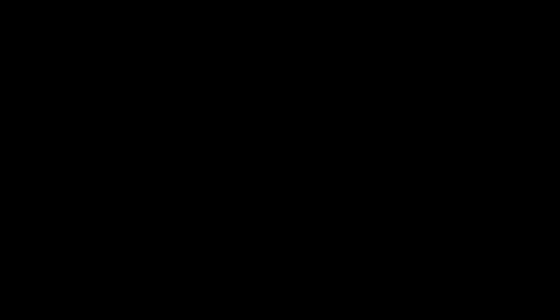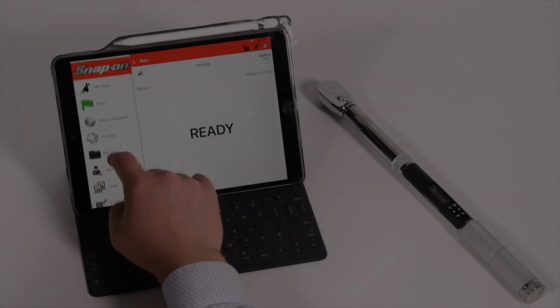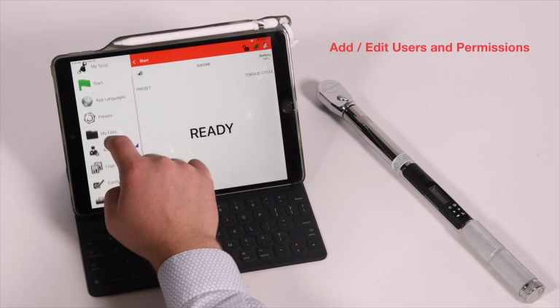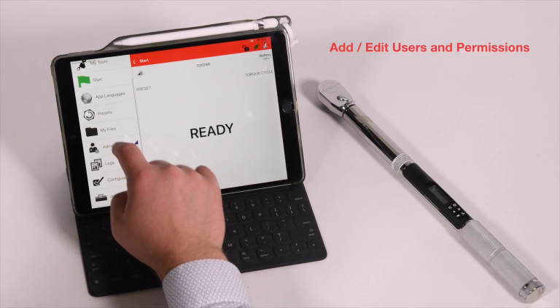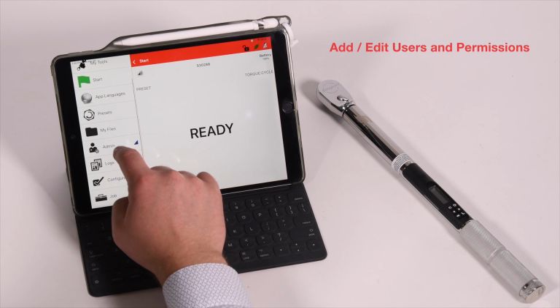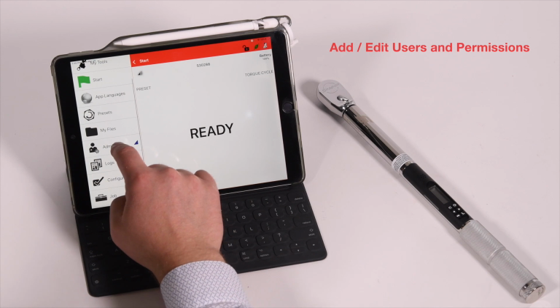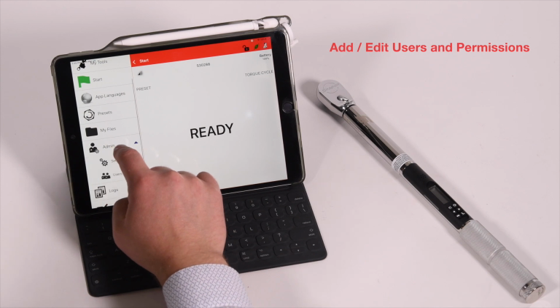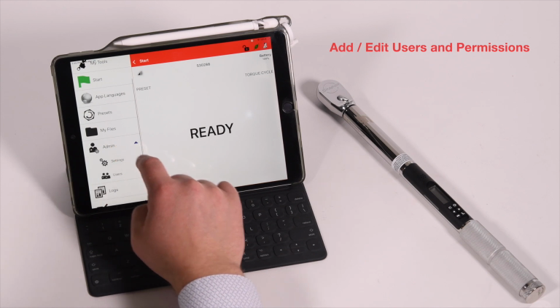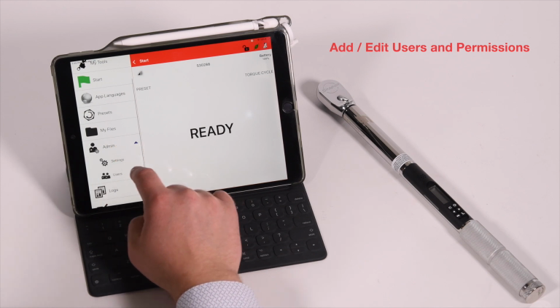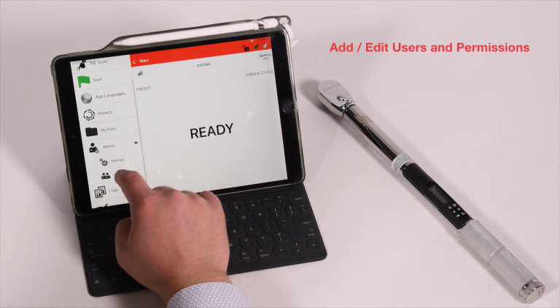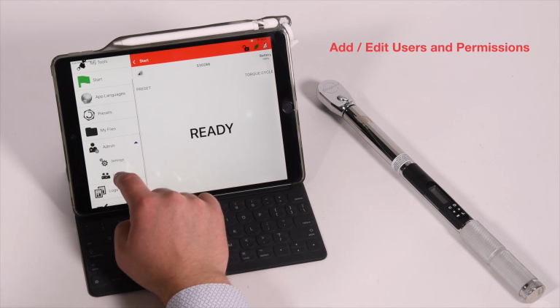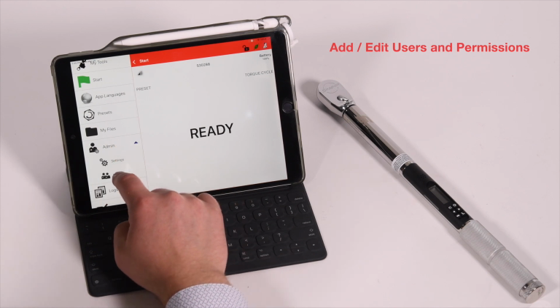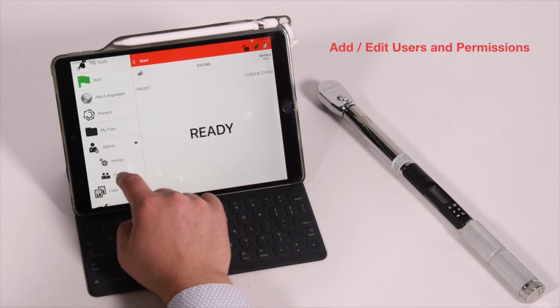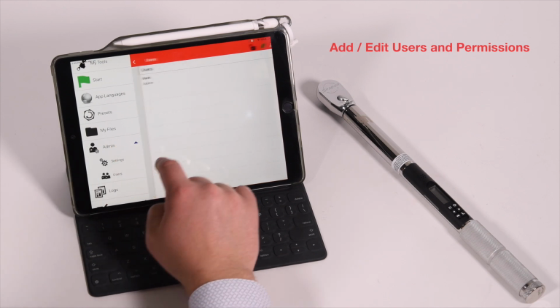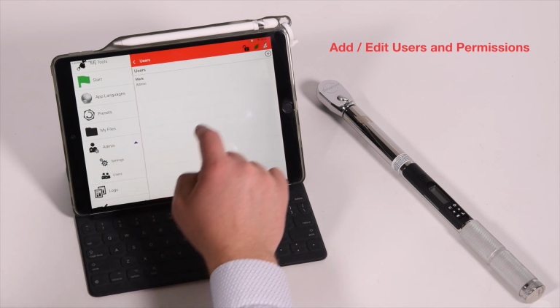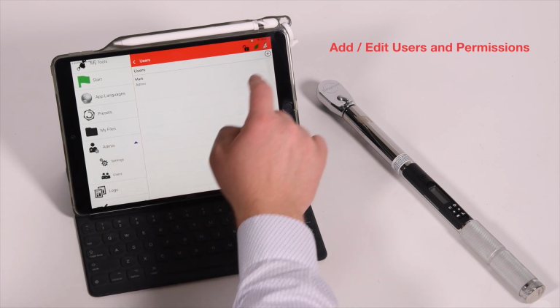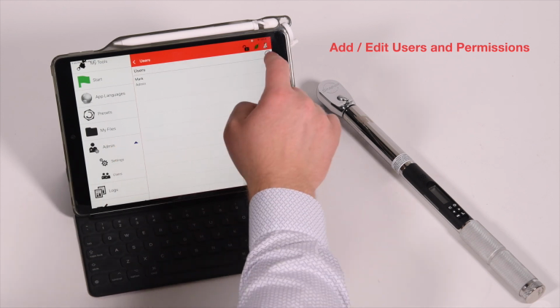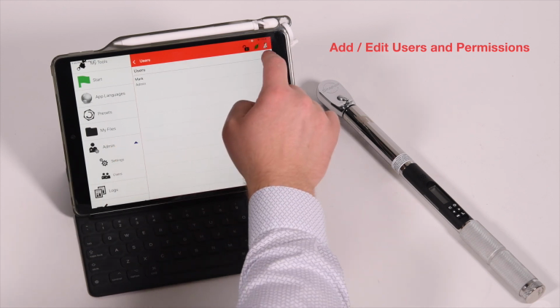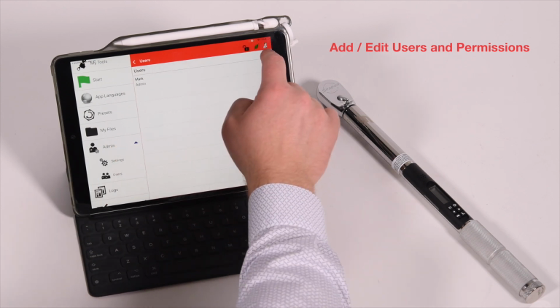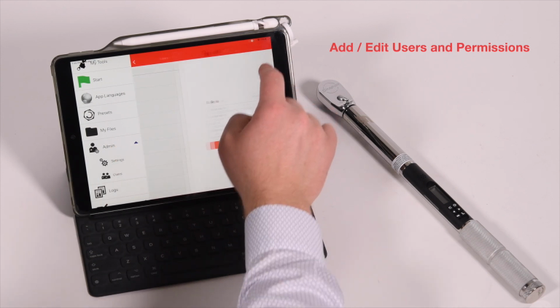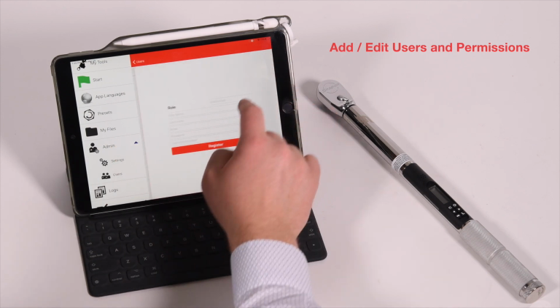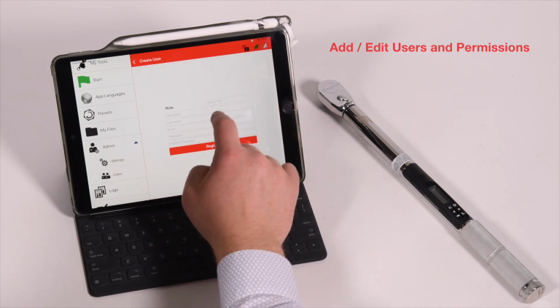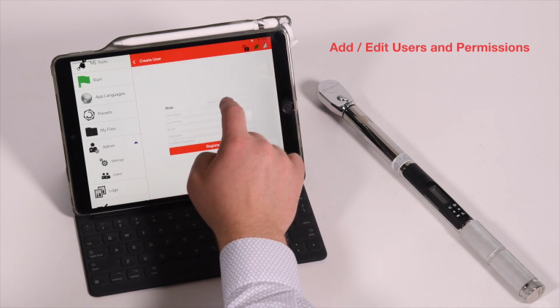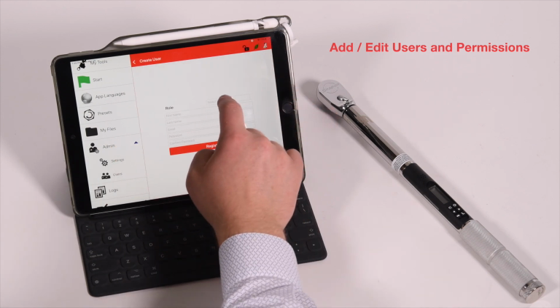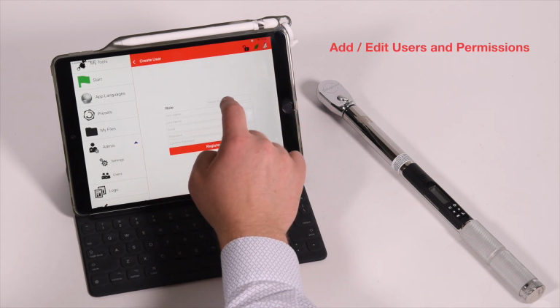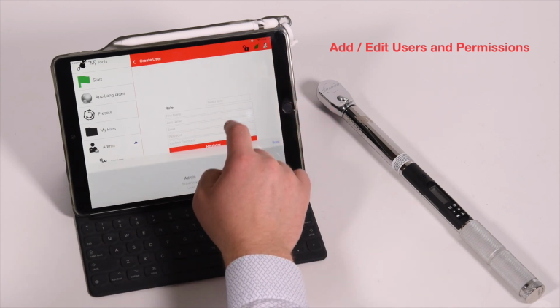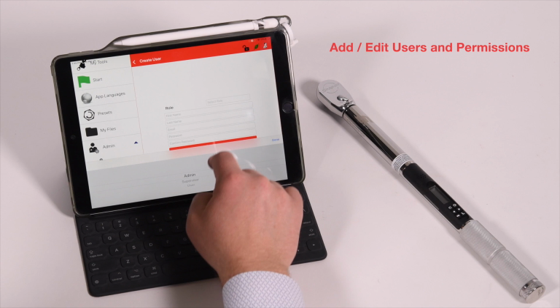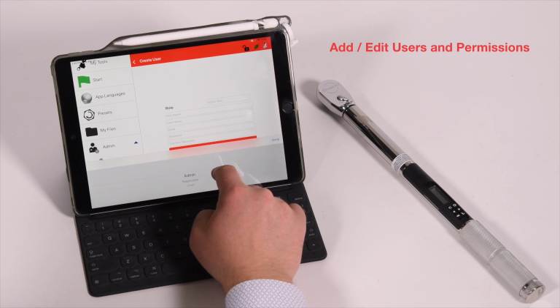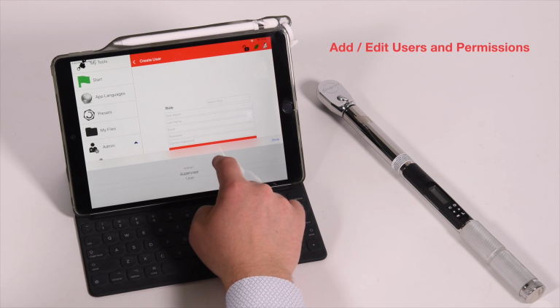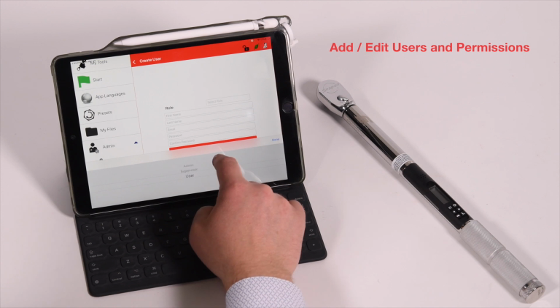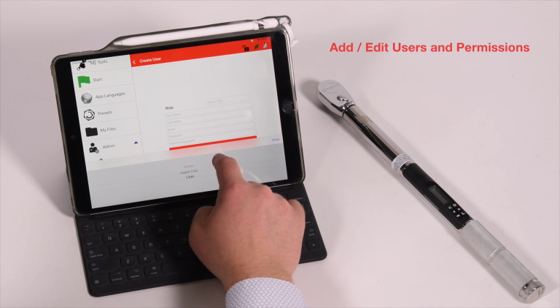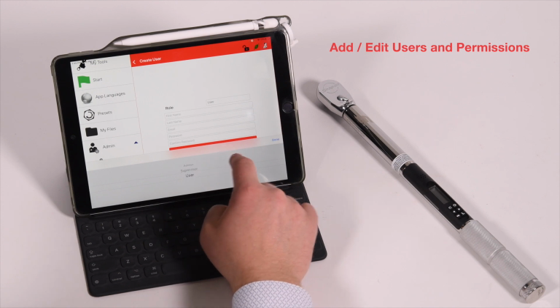The app allows for various user roles. Permissions can easily be updated and changed, restricting or allowing access as needed.